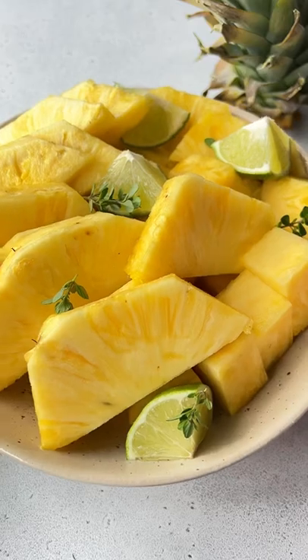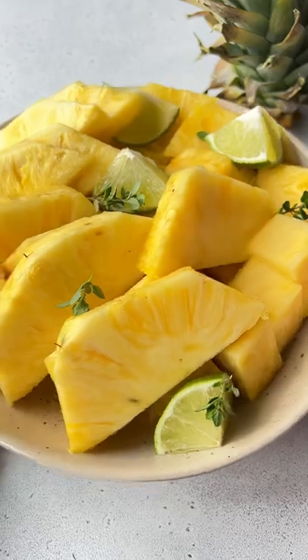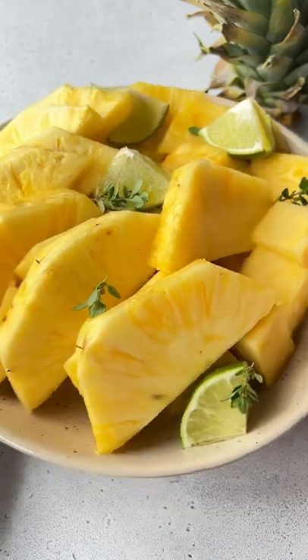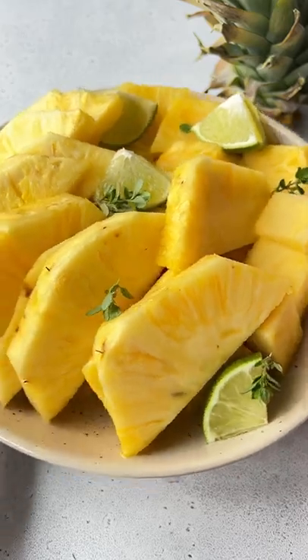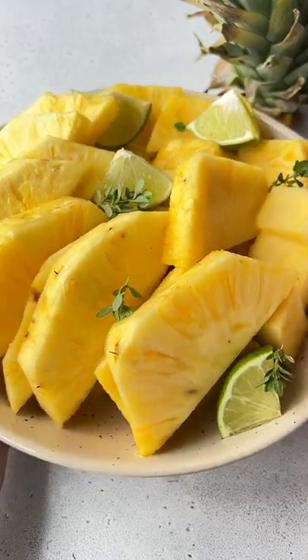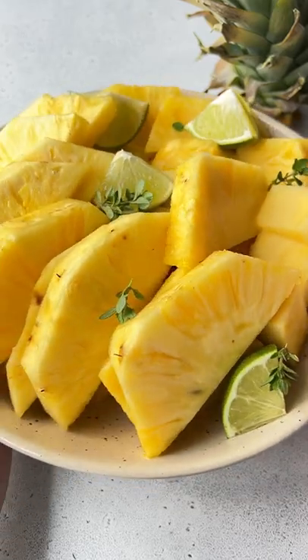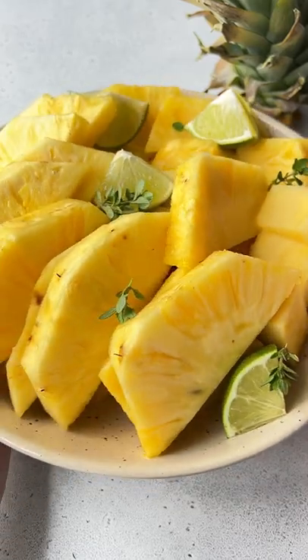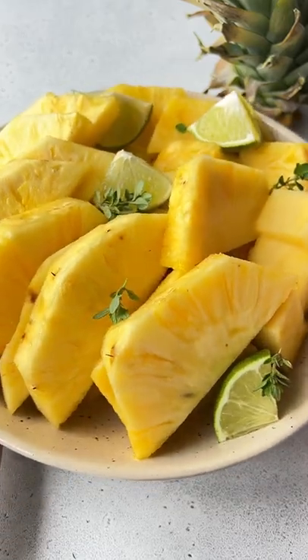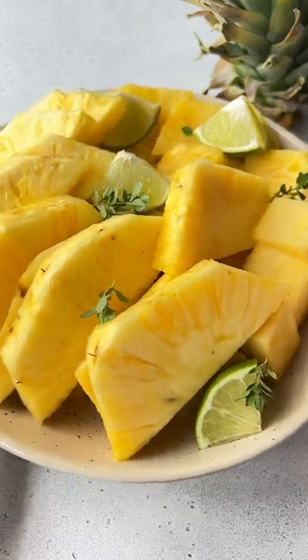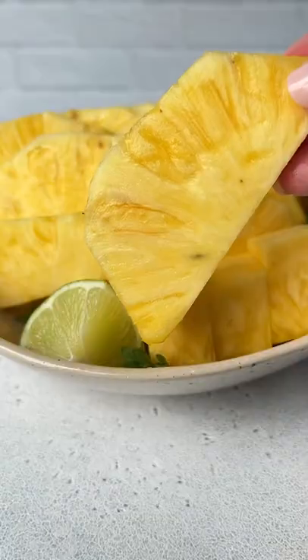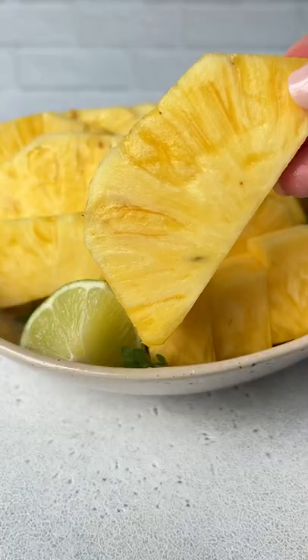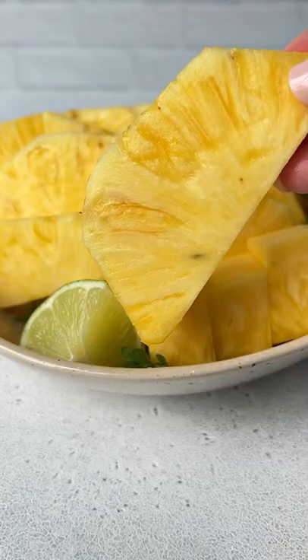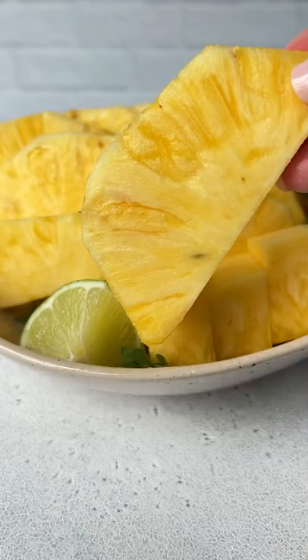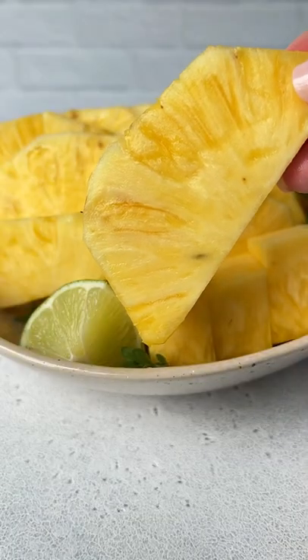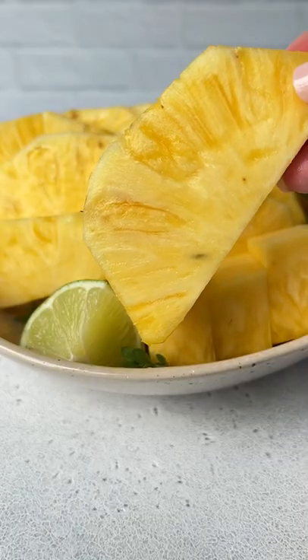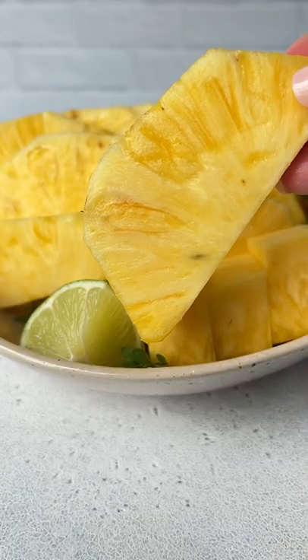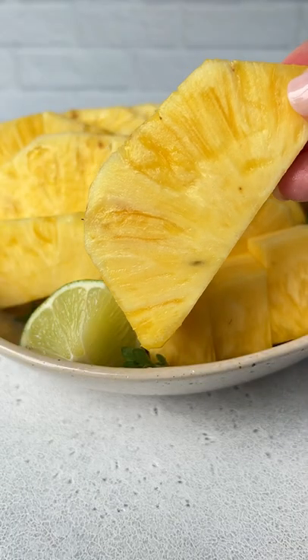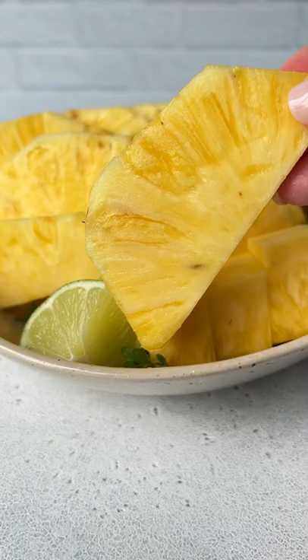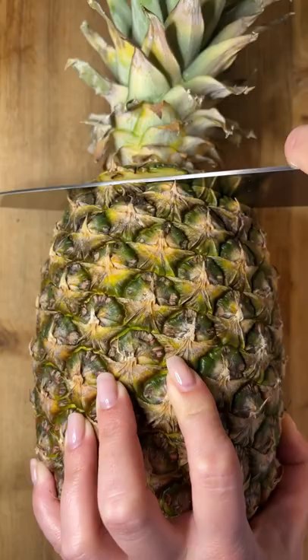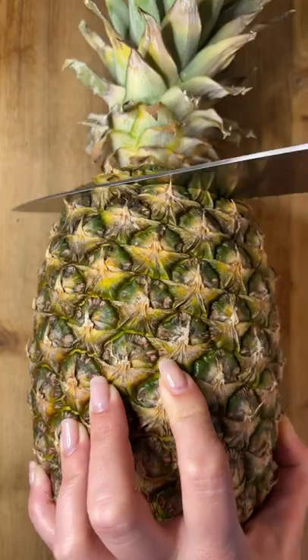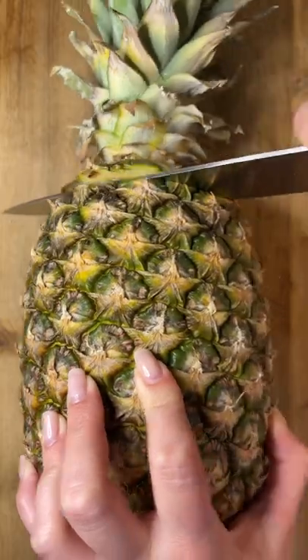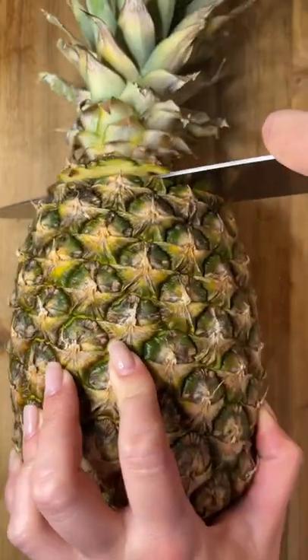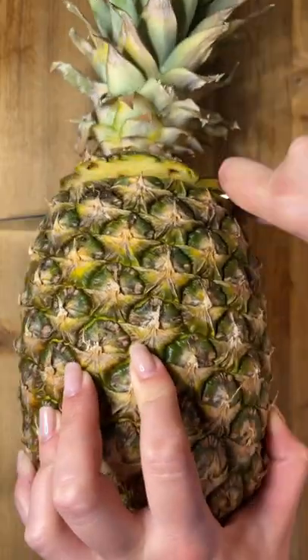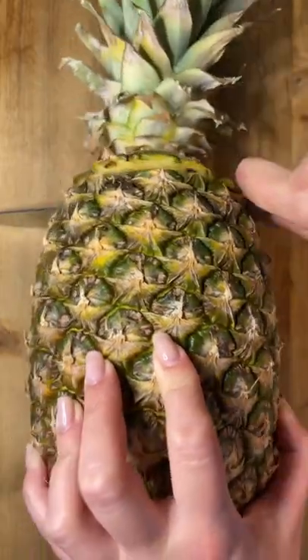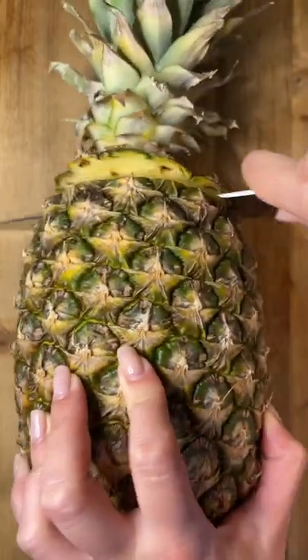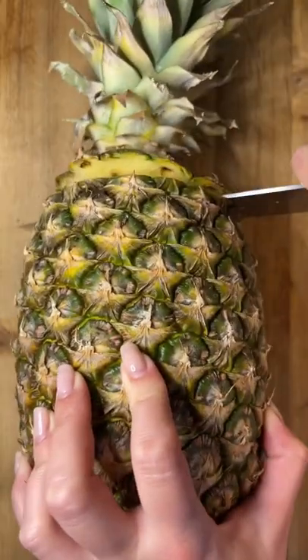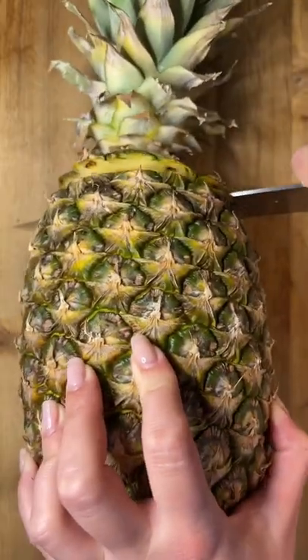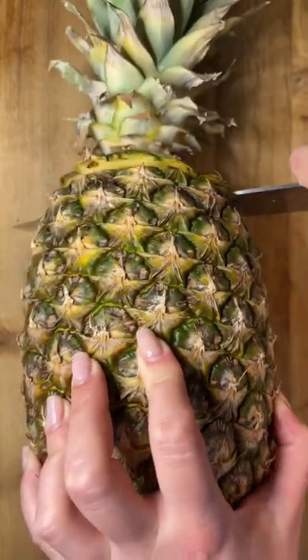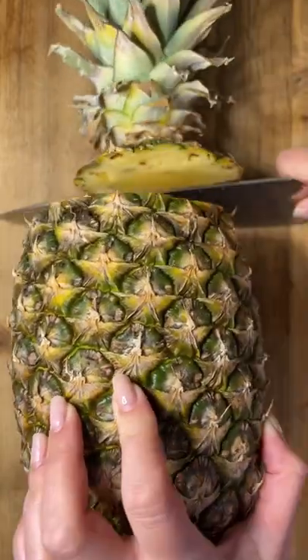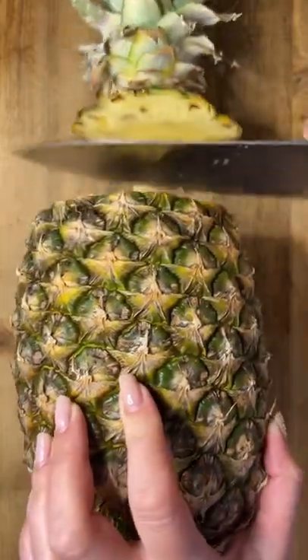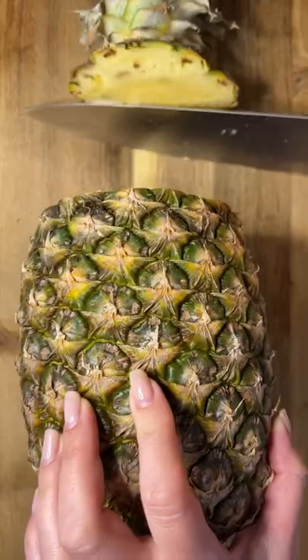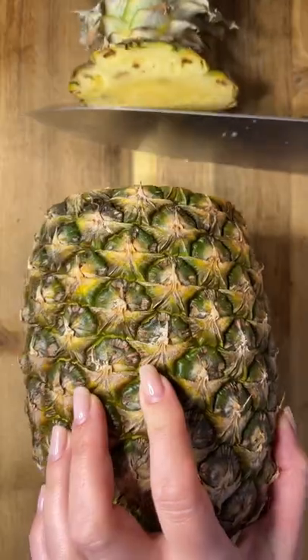This is the tutorial I get asked about the most — how to cut a whole pineapple in just five minutes. Let's go!